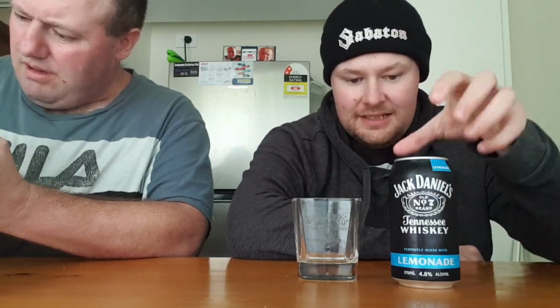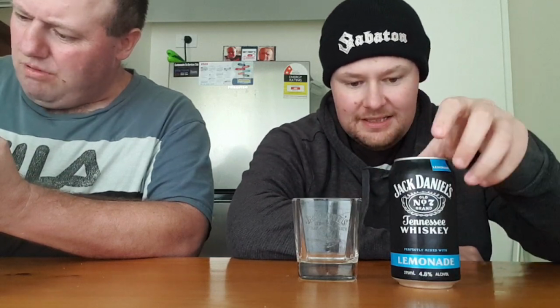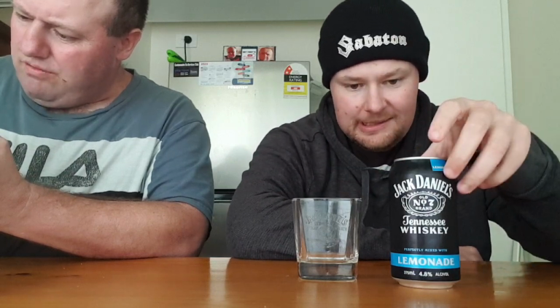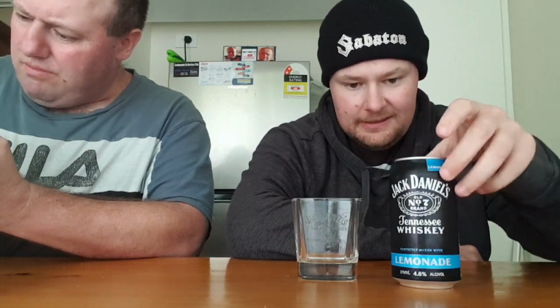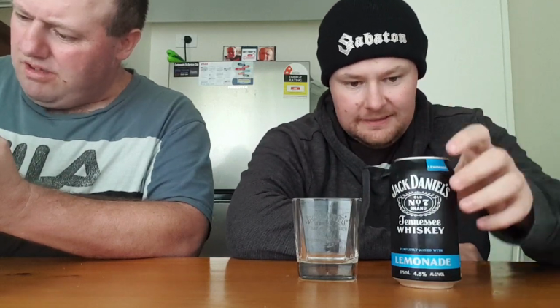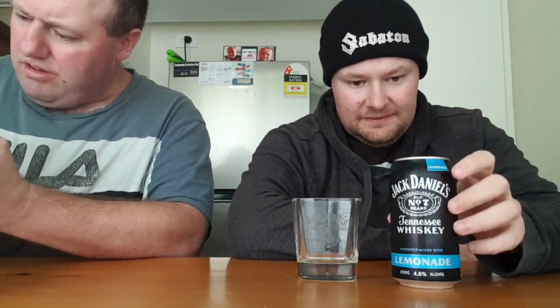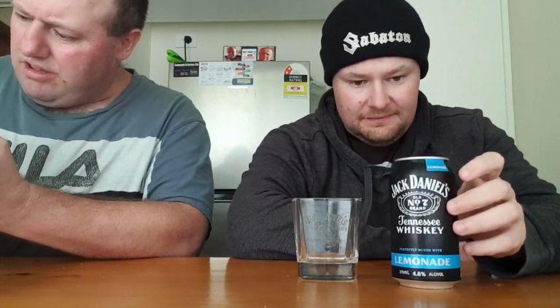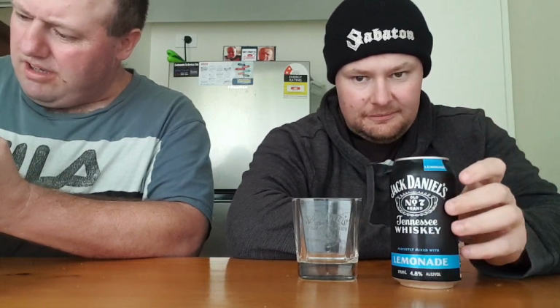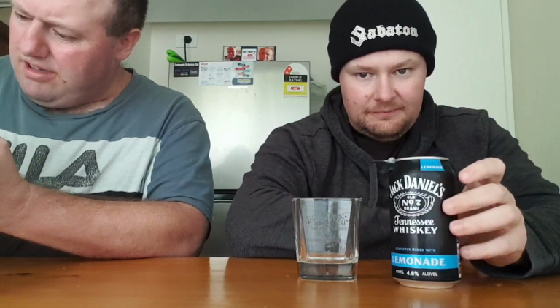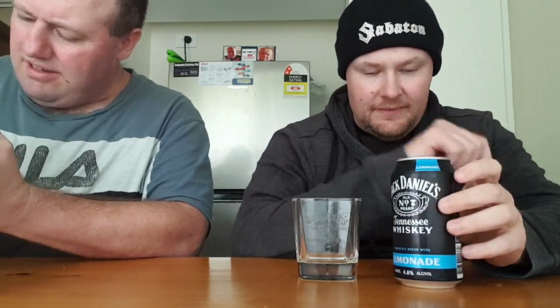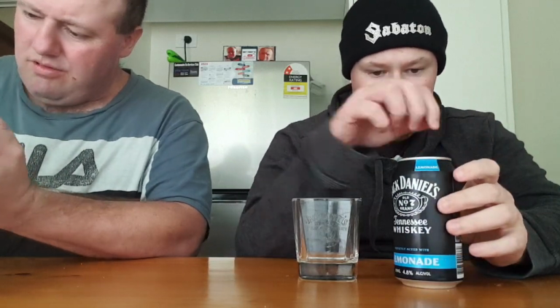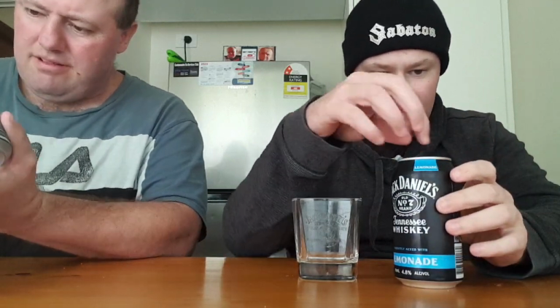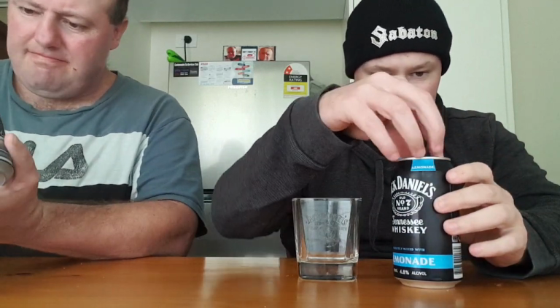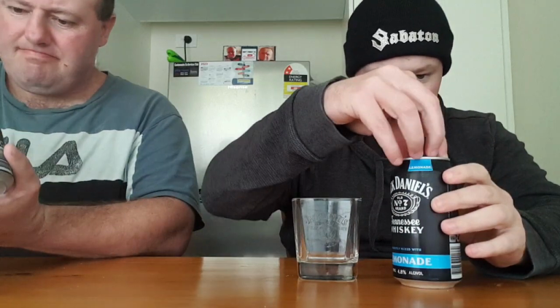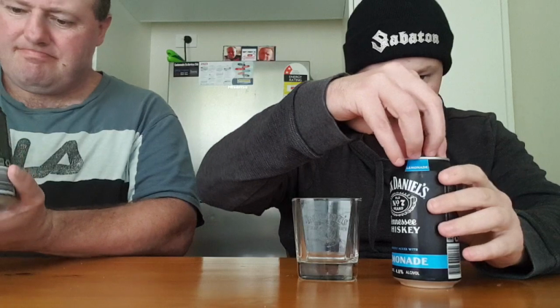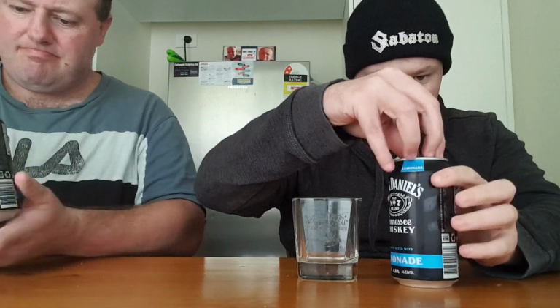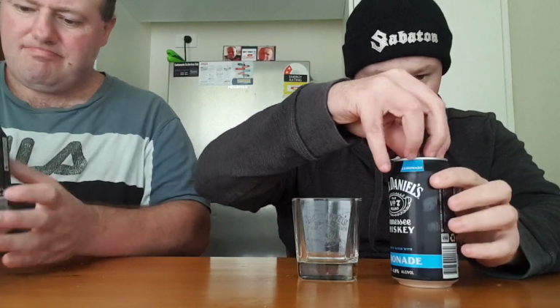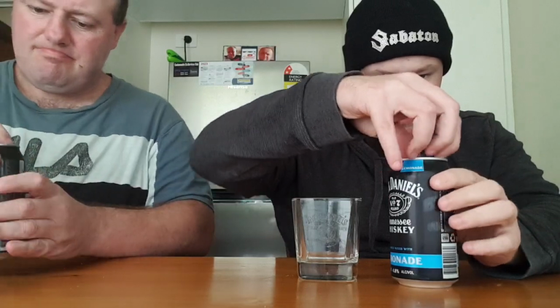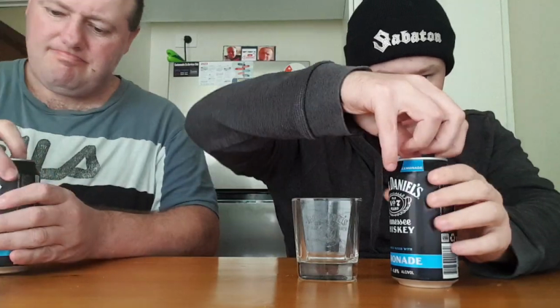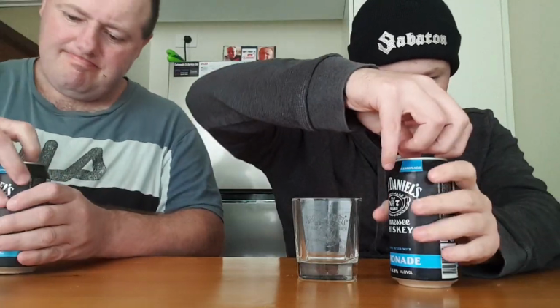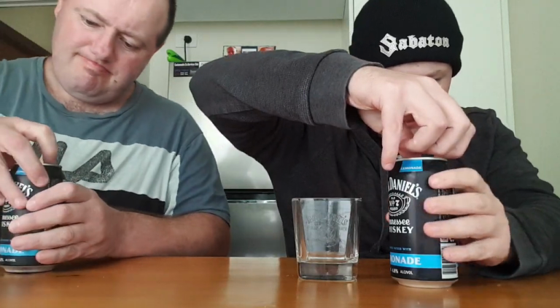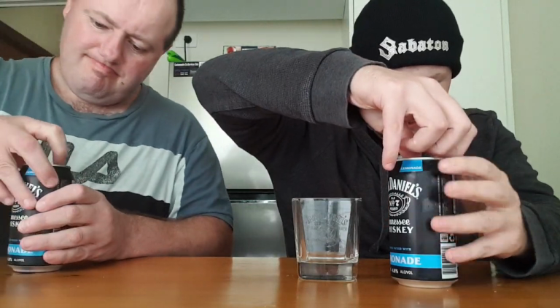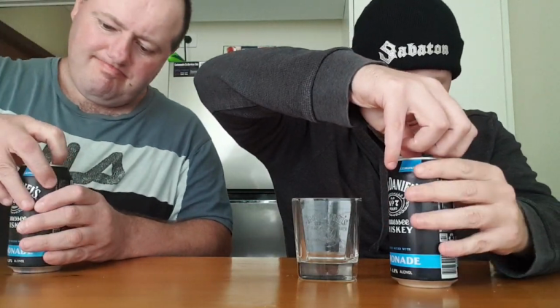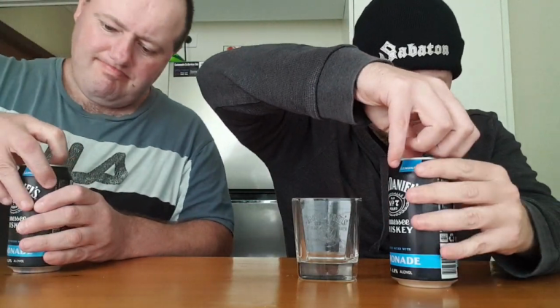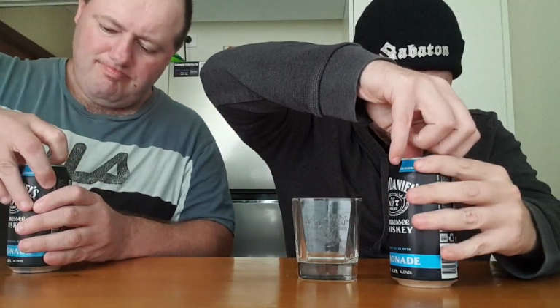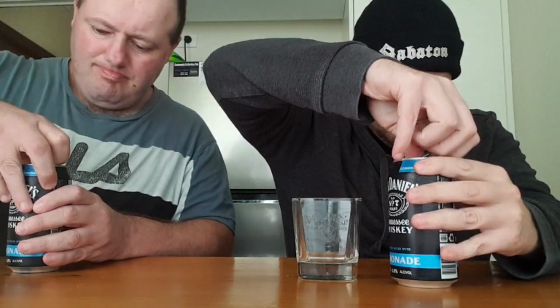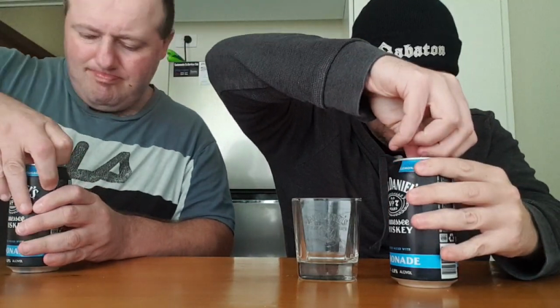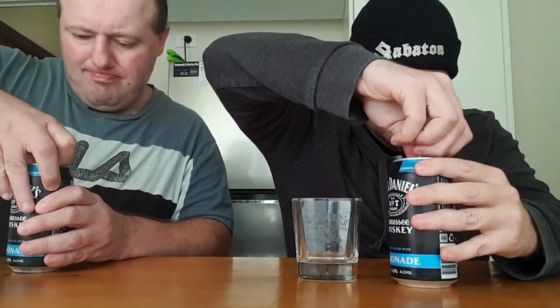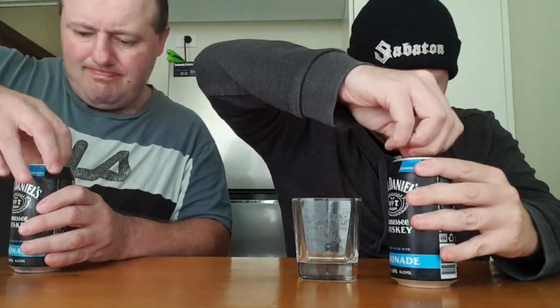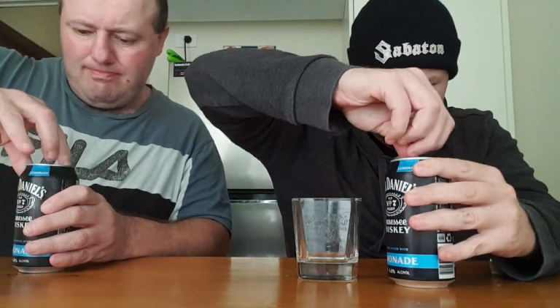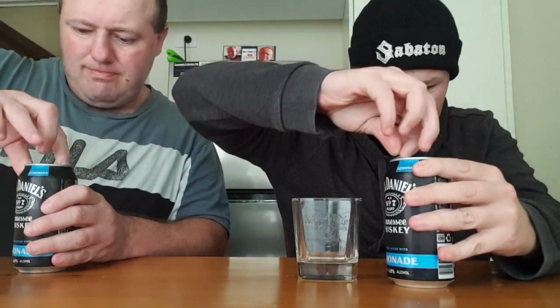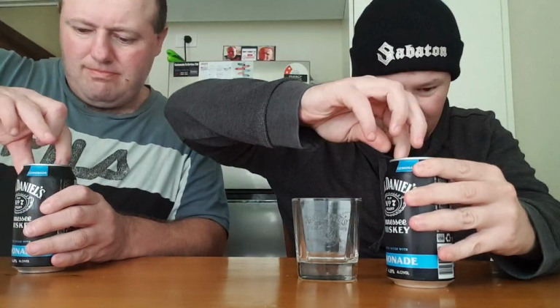Imported from the USA, this one. Oh, that's where Jack Daniels is from — from Tennessee.